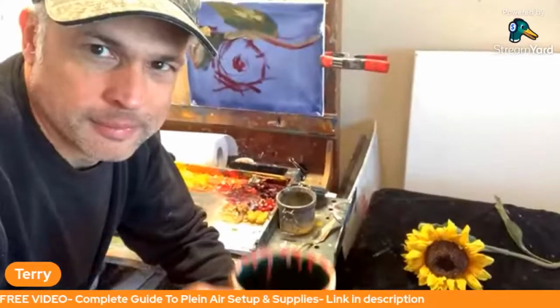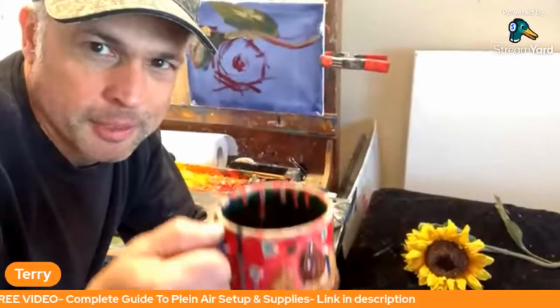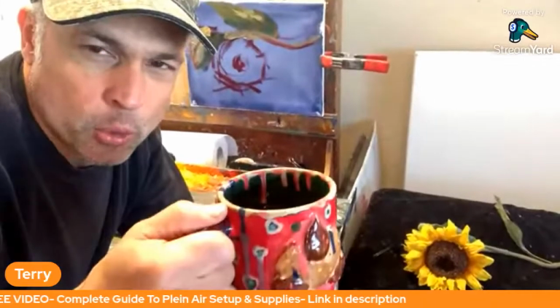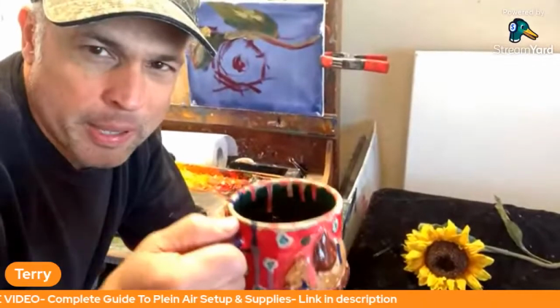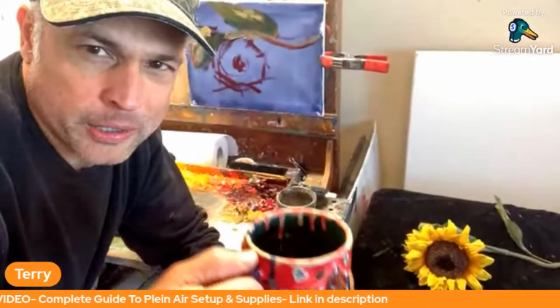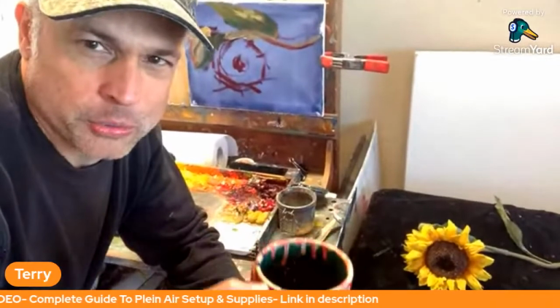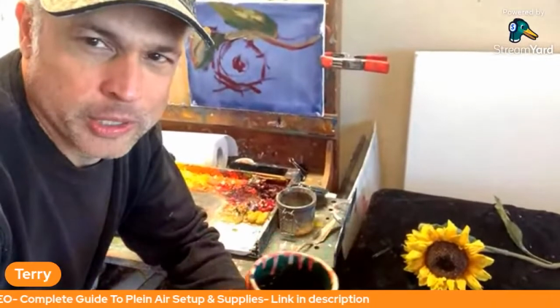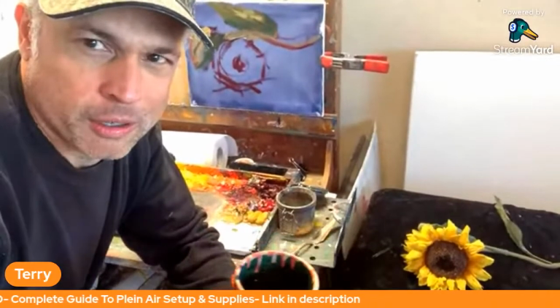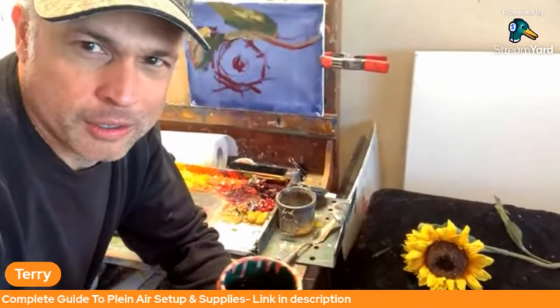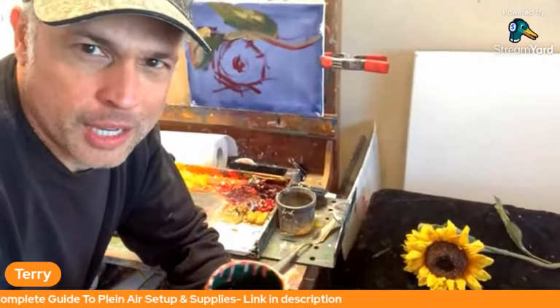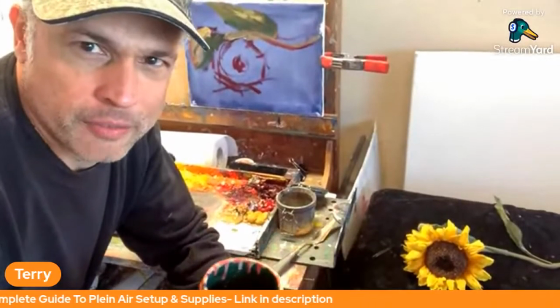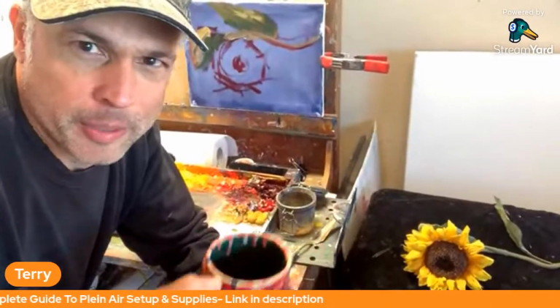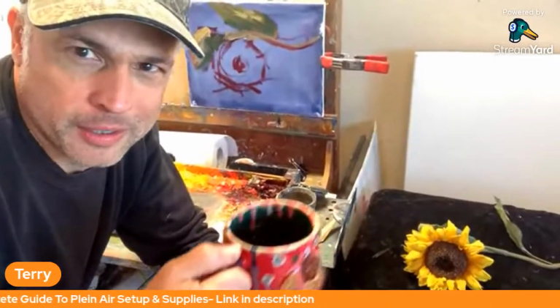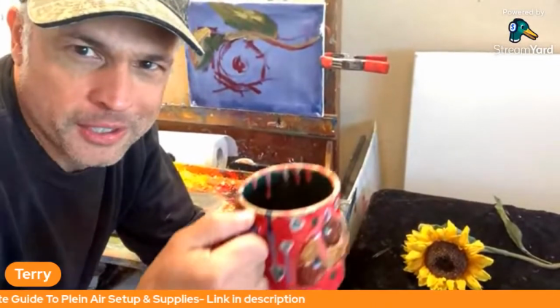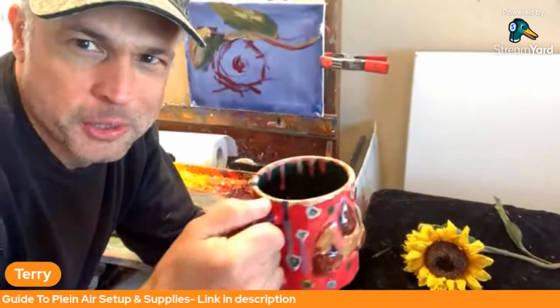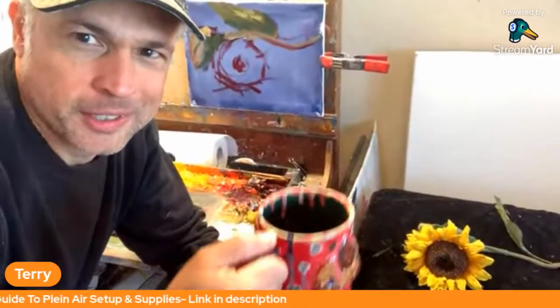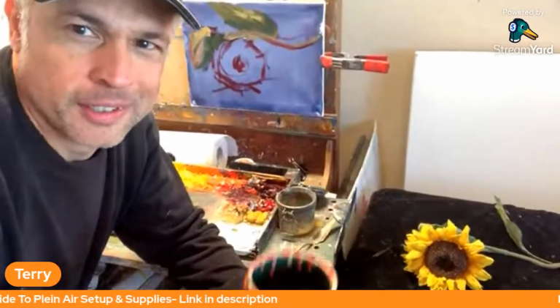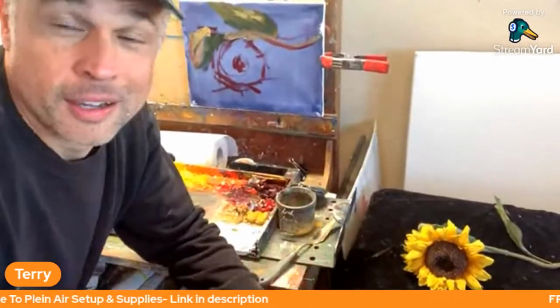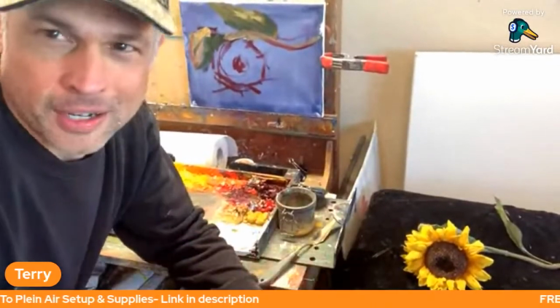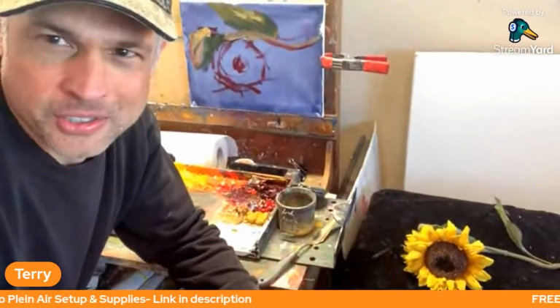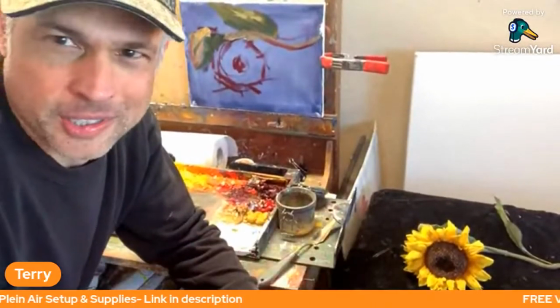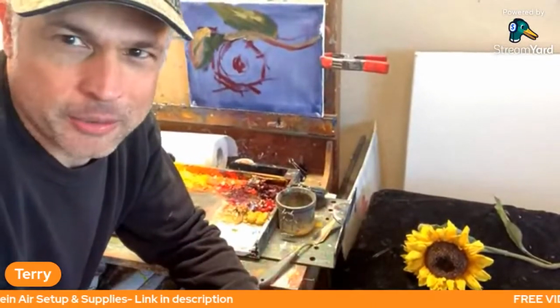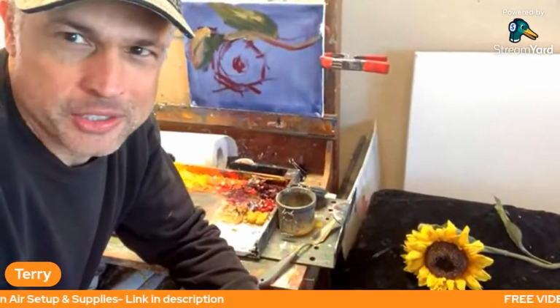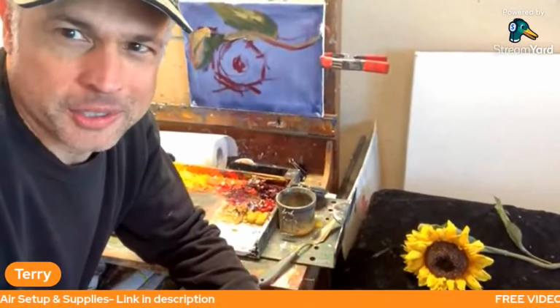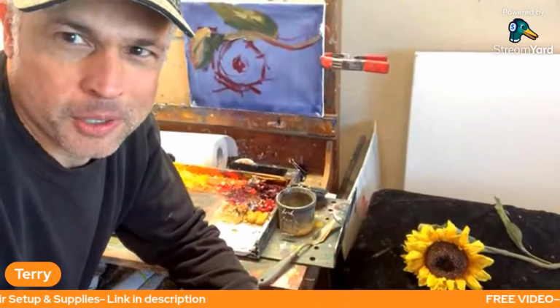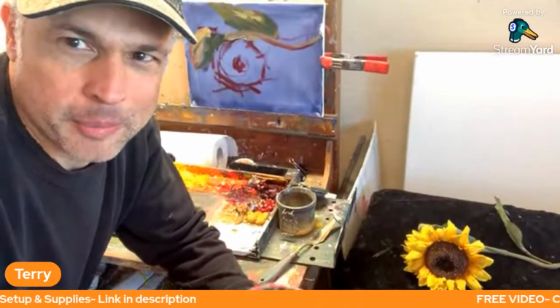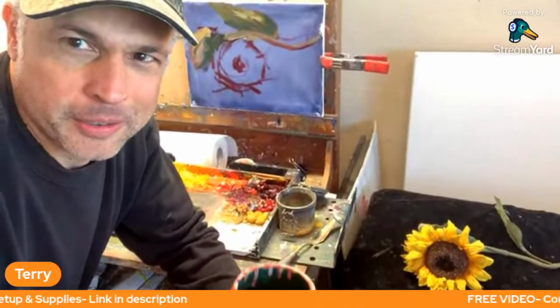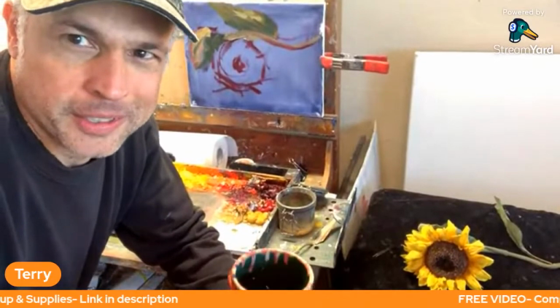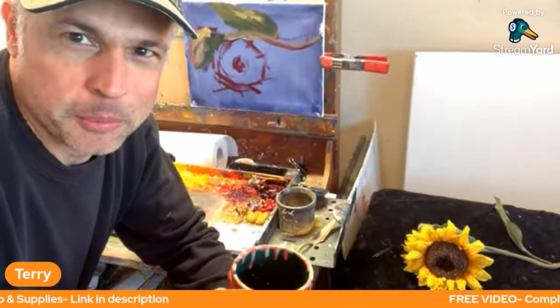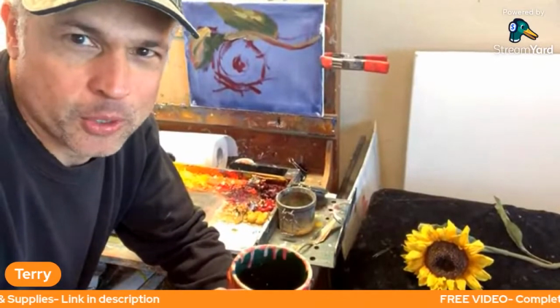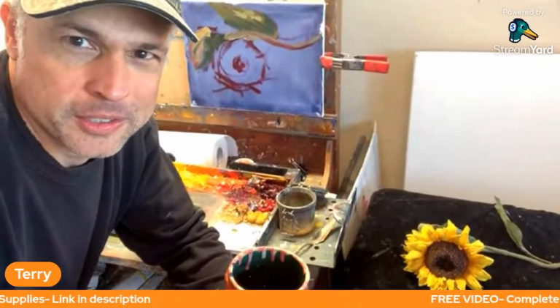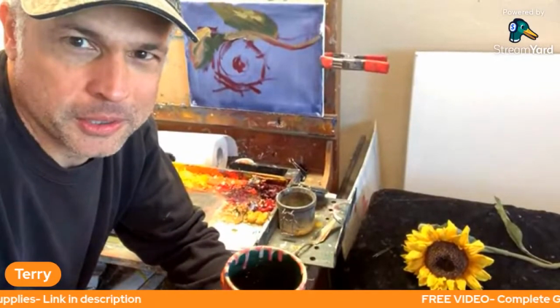Good morning, painters. We are live. I'm here. Are you here? I see that Irene's here. Welcome, Irene. Good morning to you.